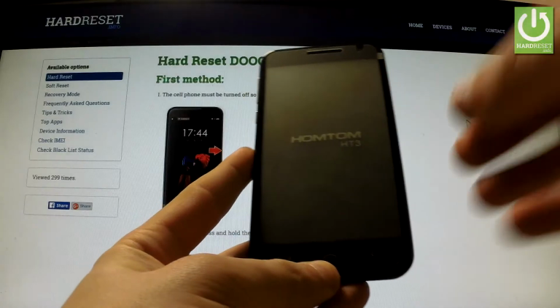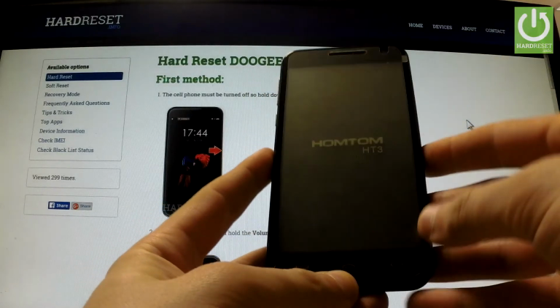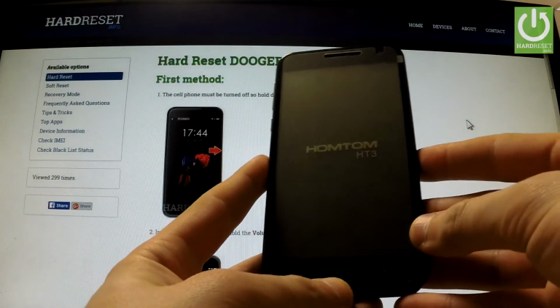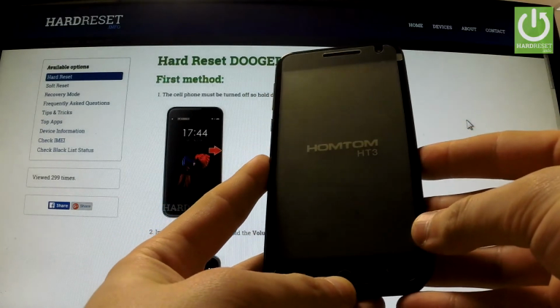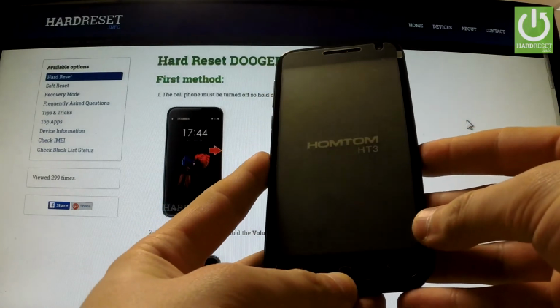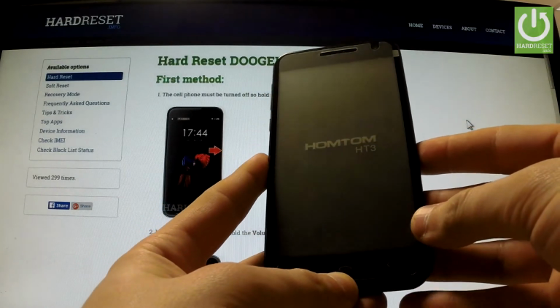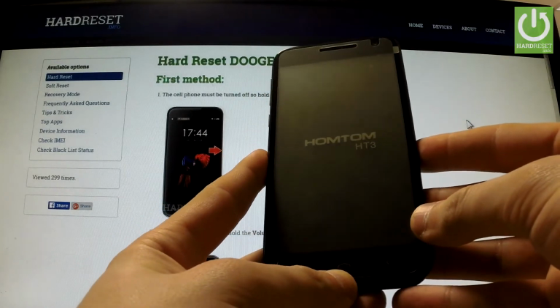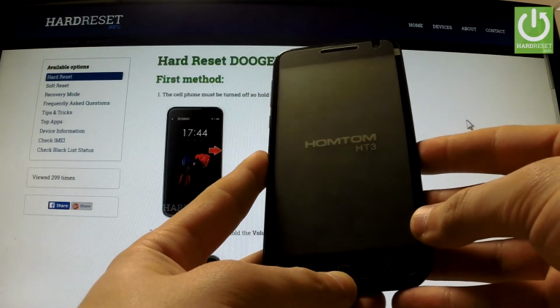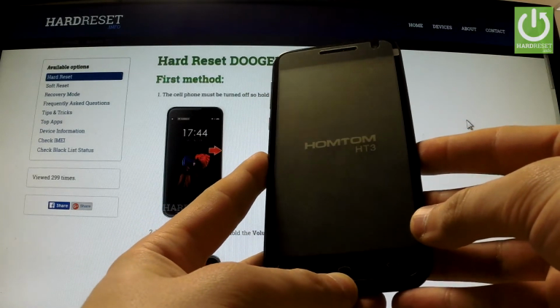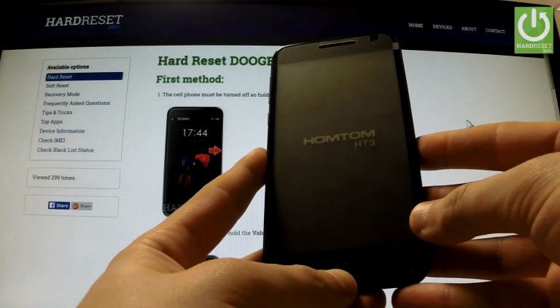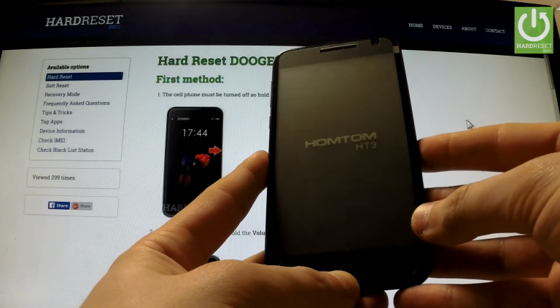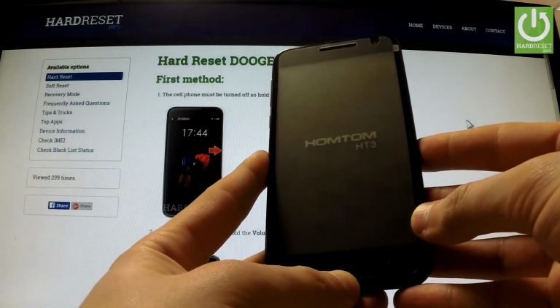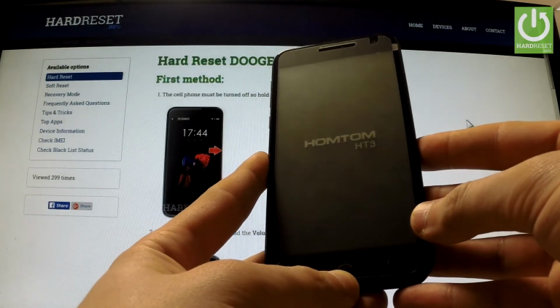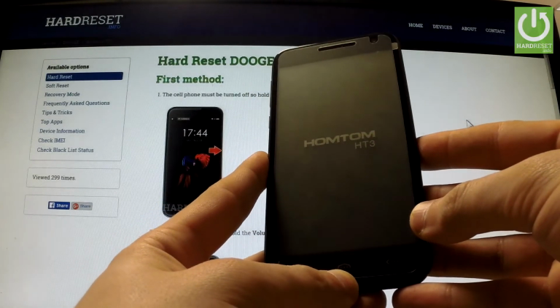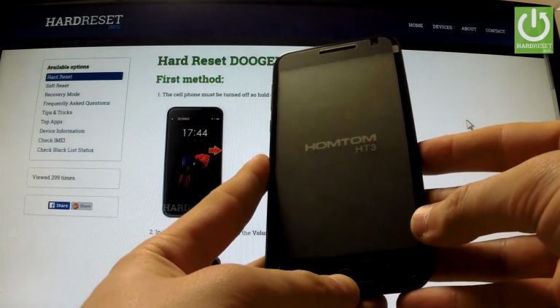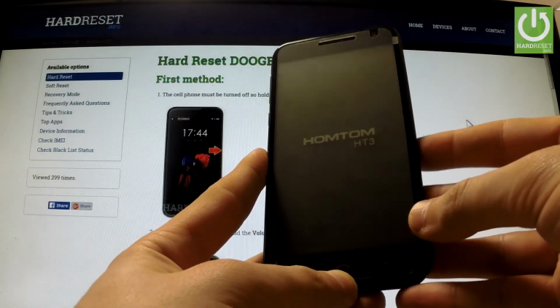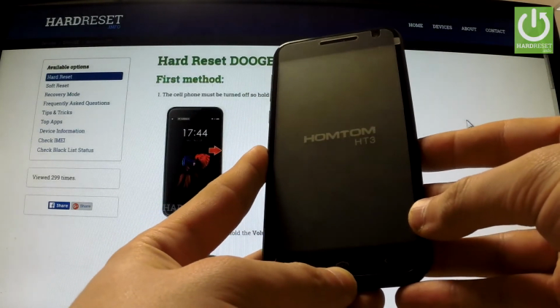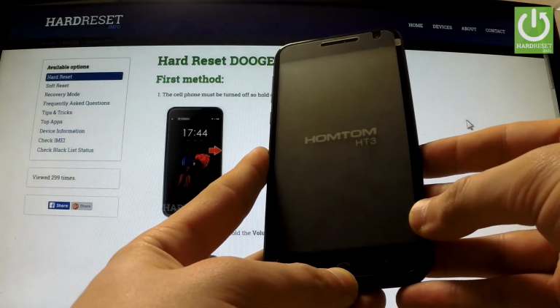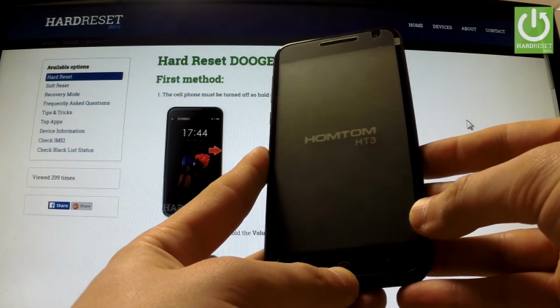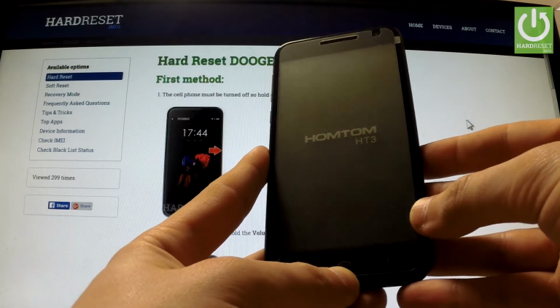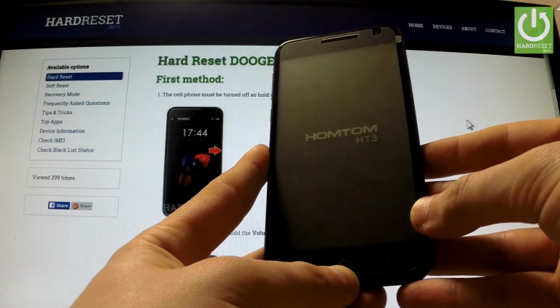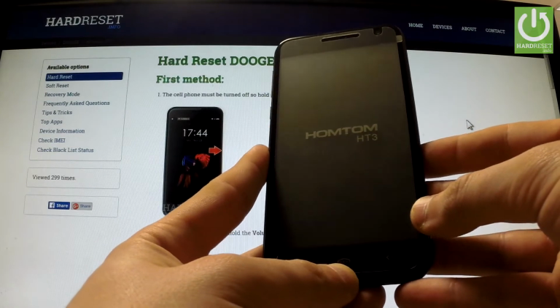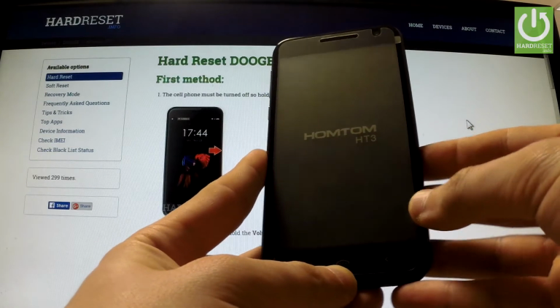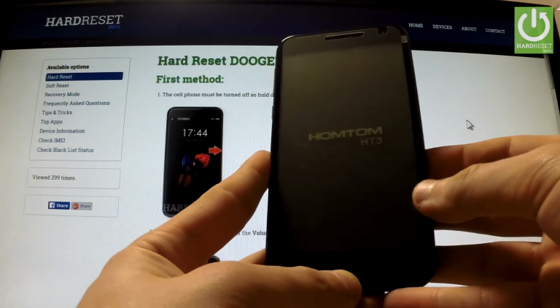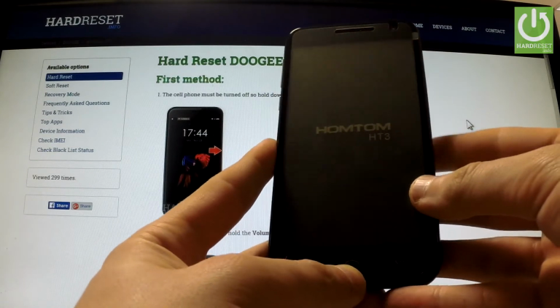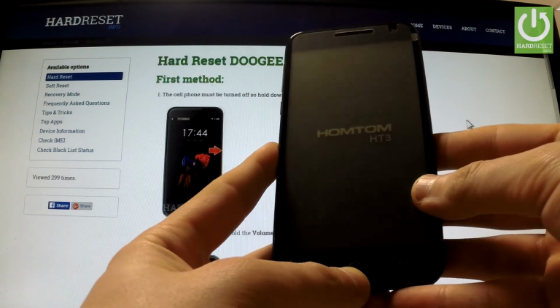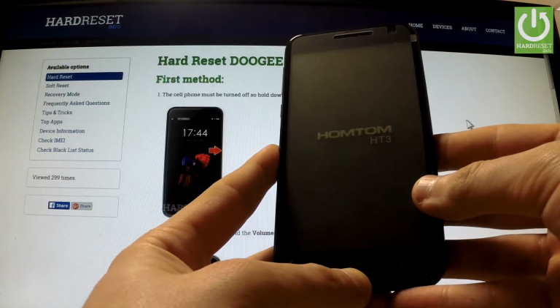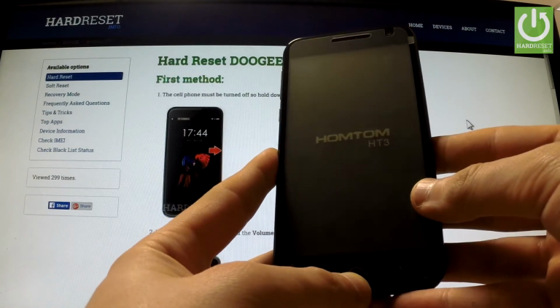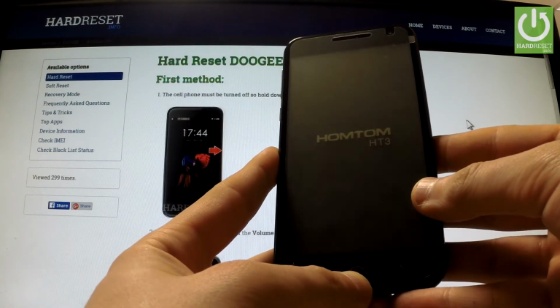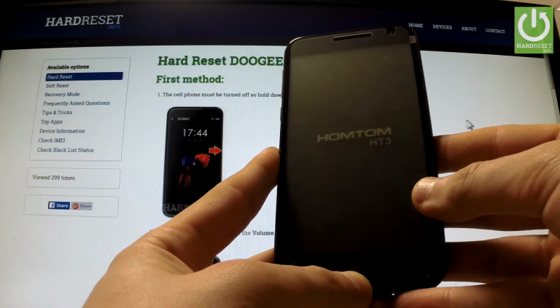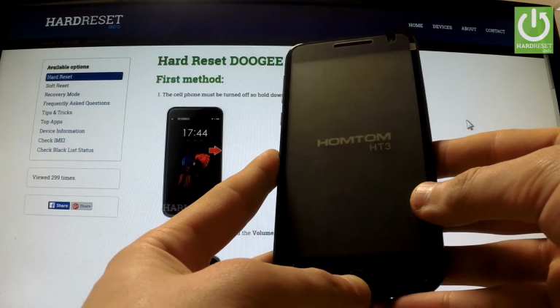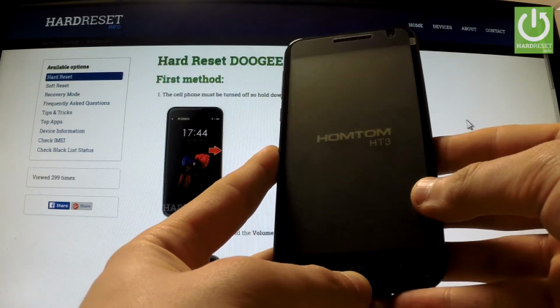Here I have Hometom HT3 and I'm going to show you how to accomplish a factory reset operation on this device by using Android settings.